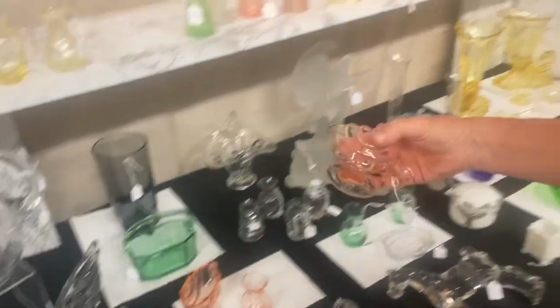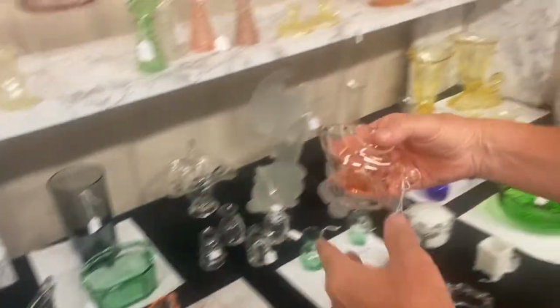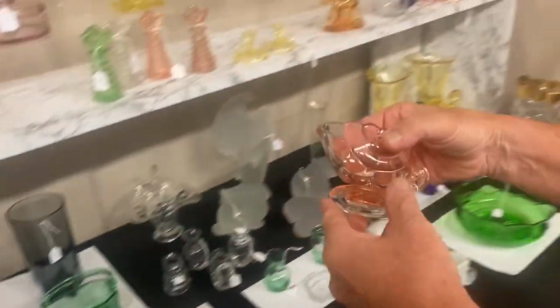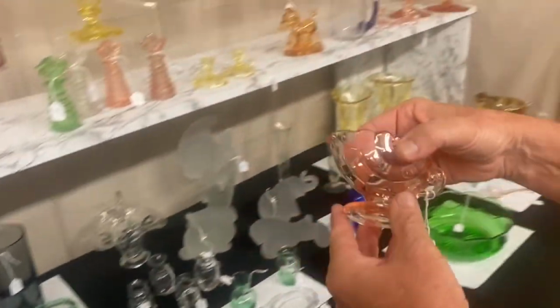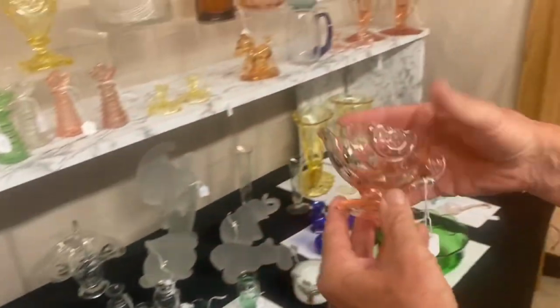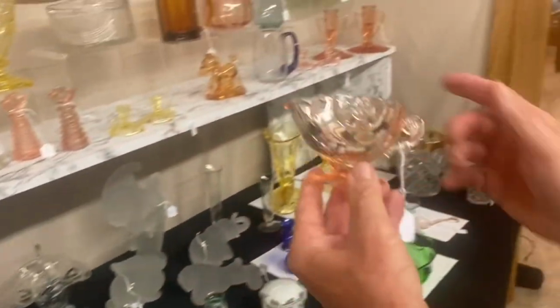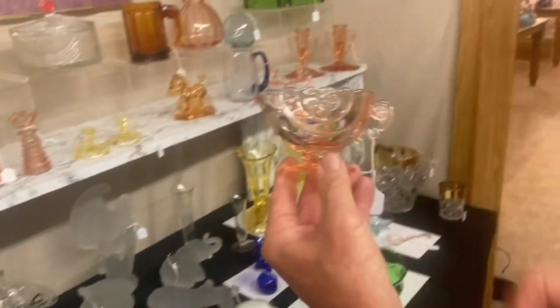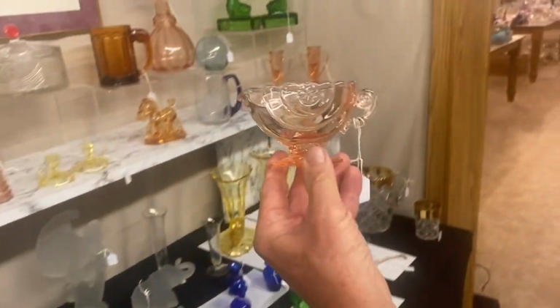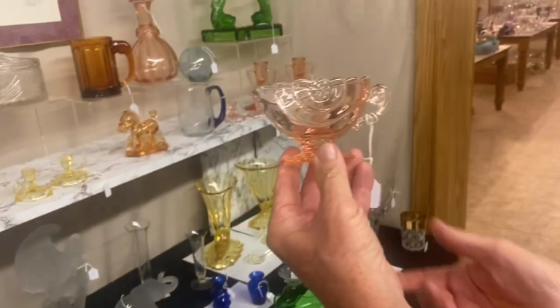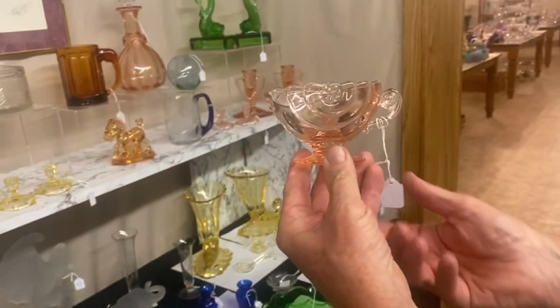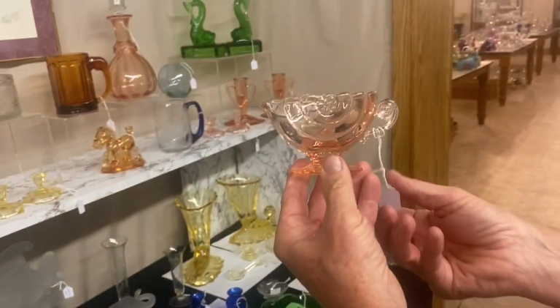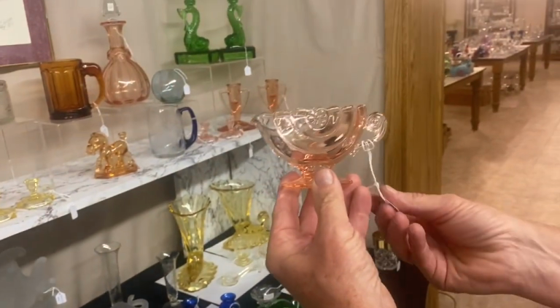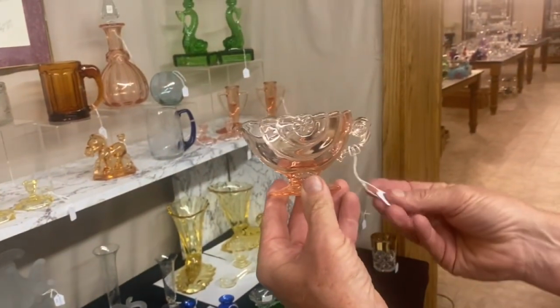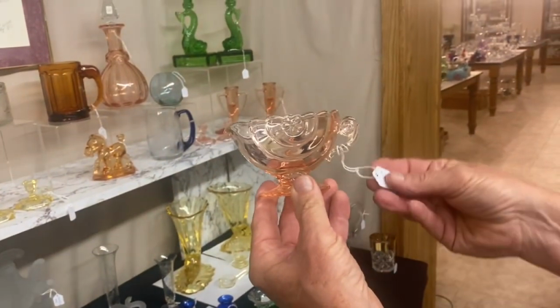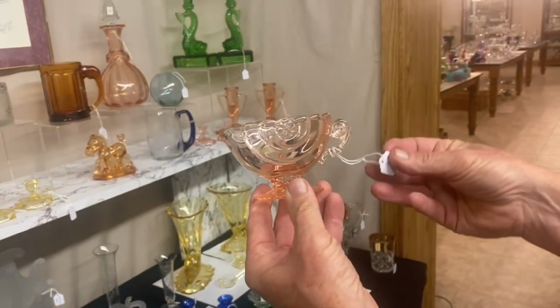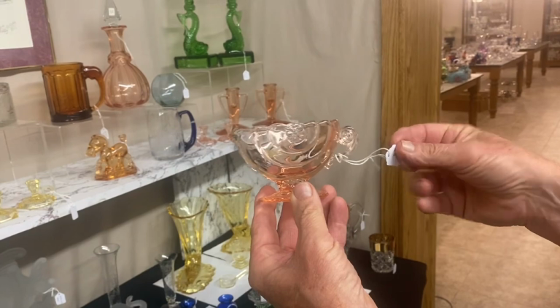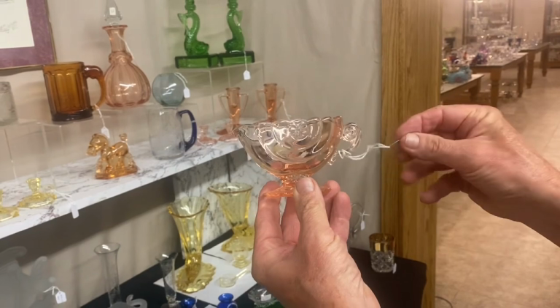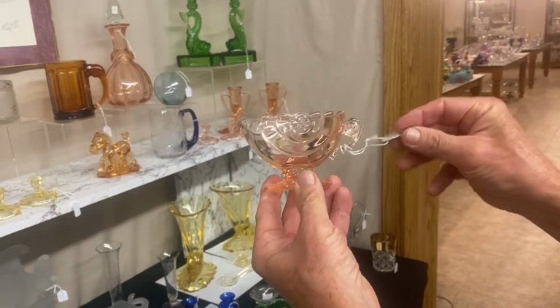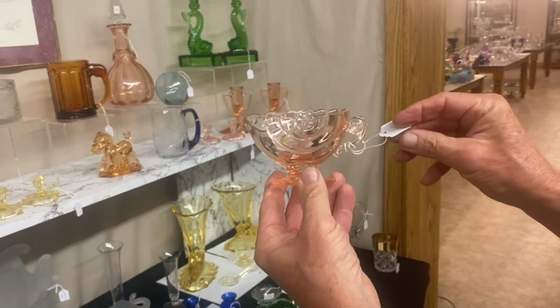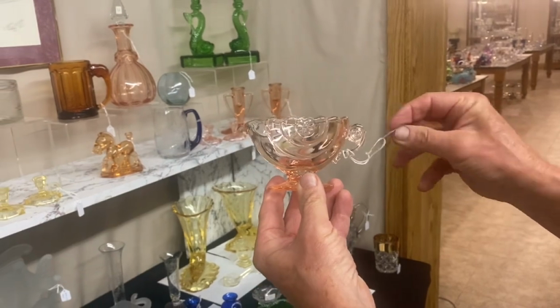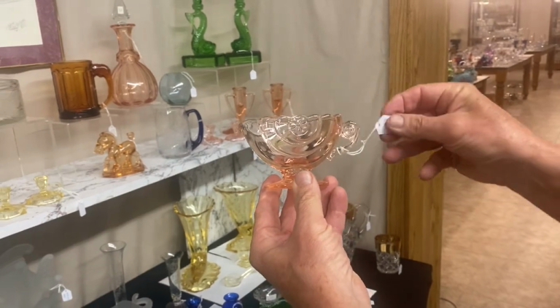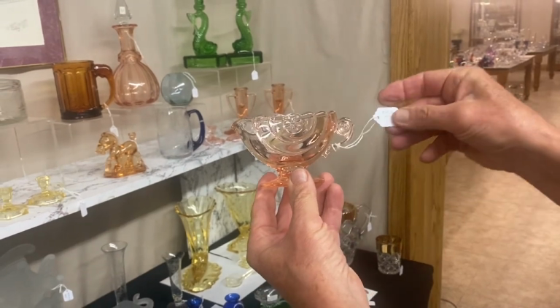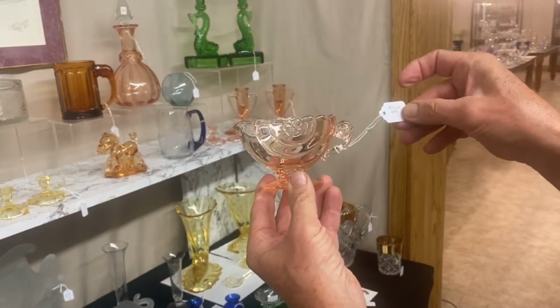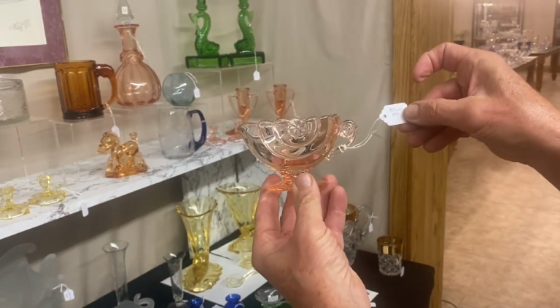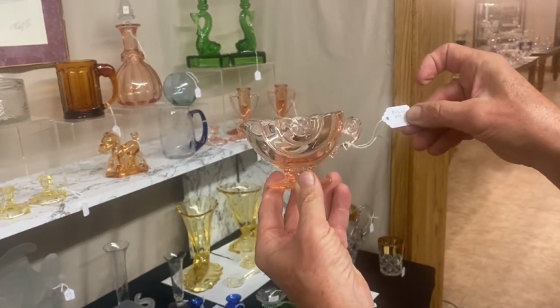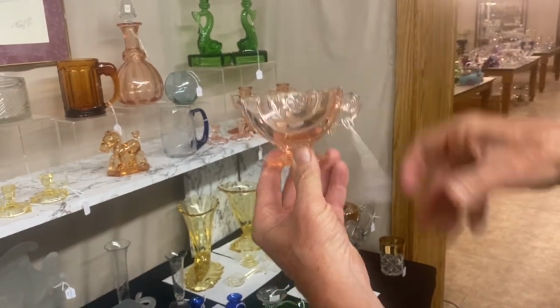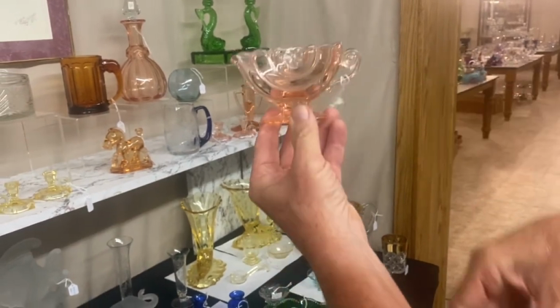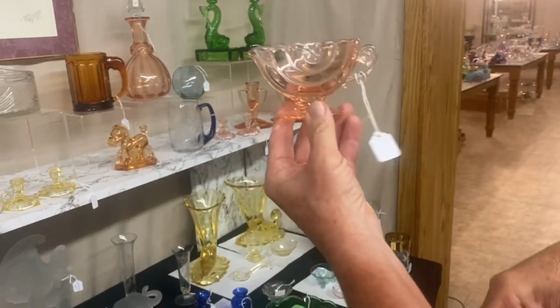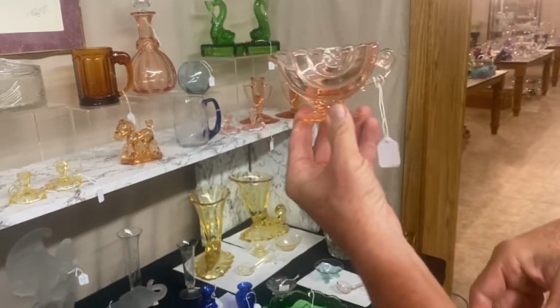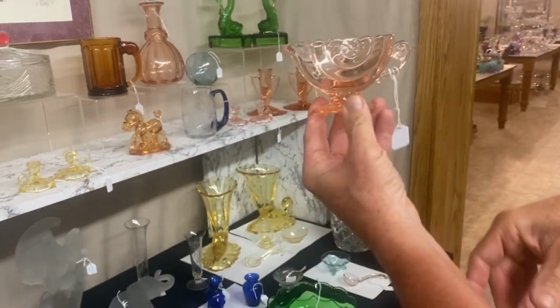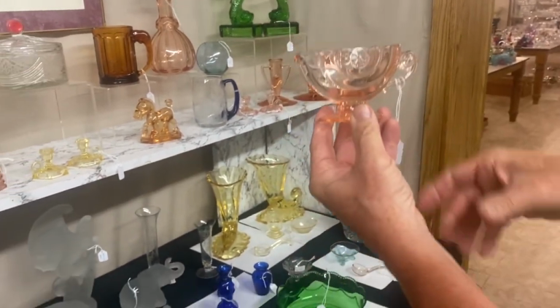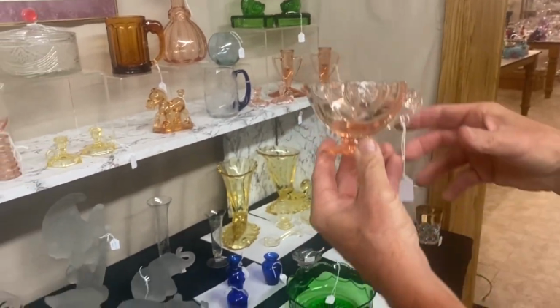Pair of Half Circle creamer and sugars in Flamingo. $95 for the pair.